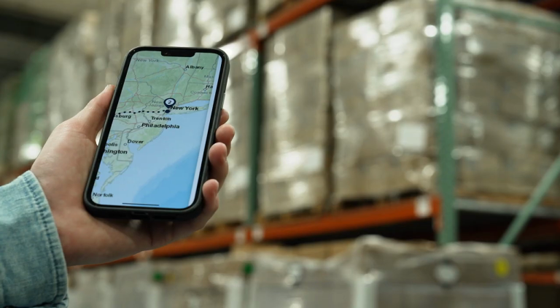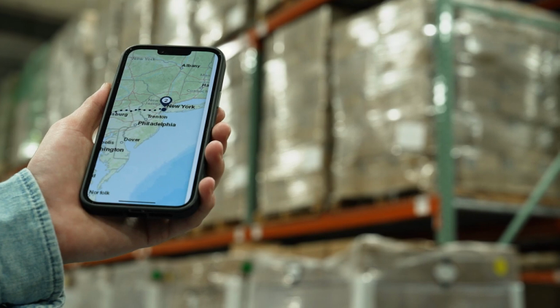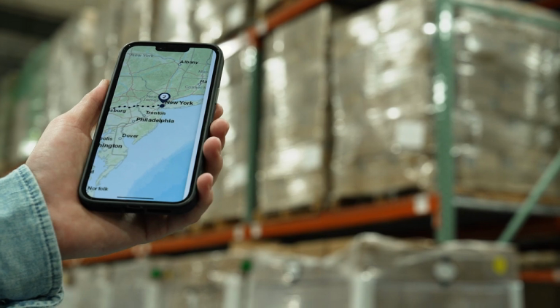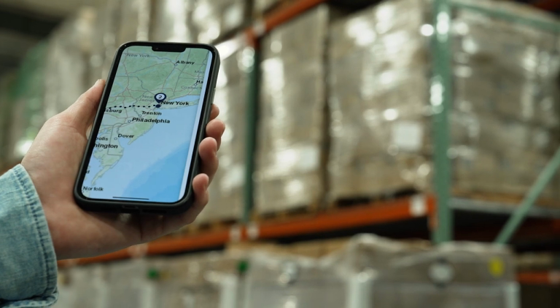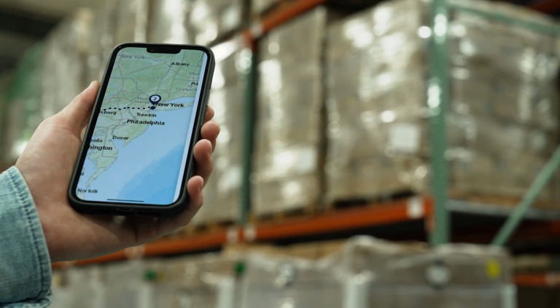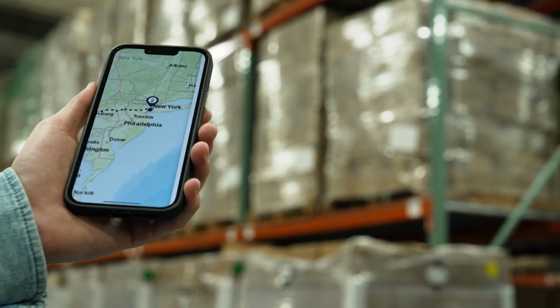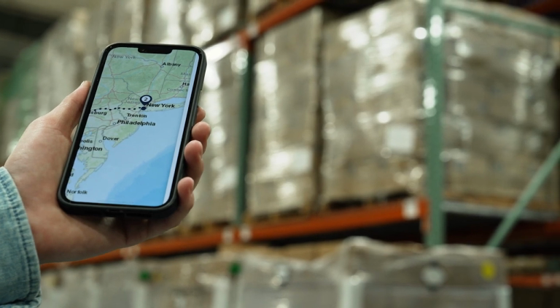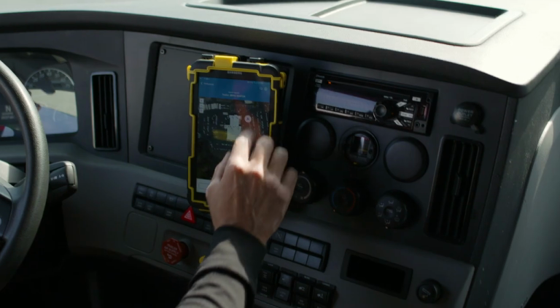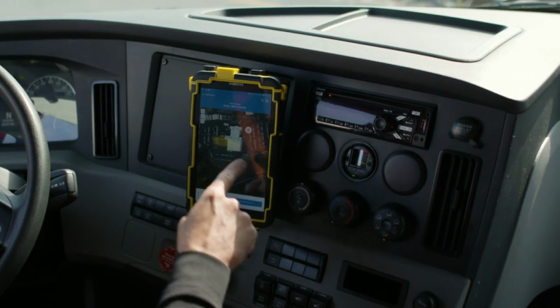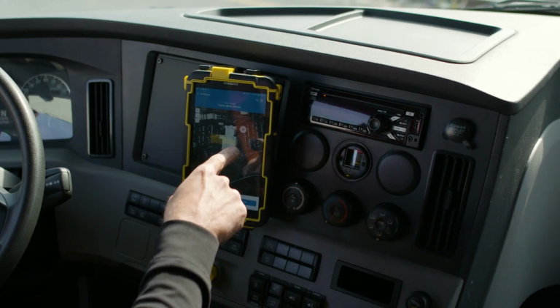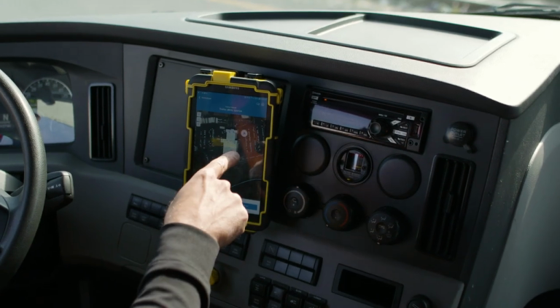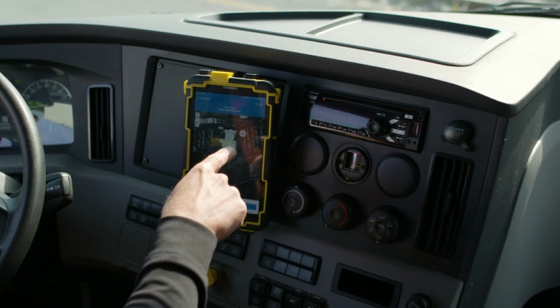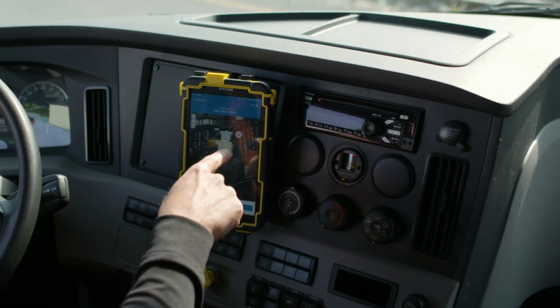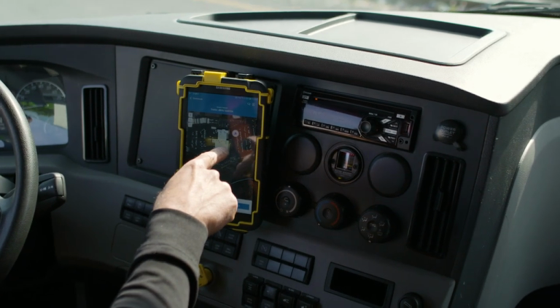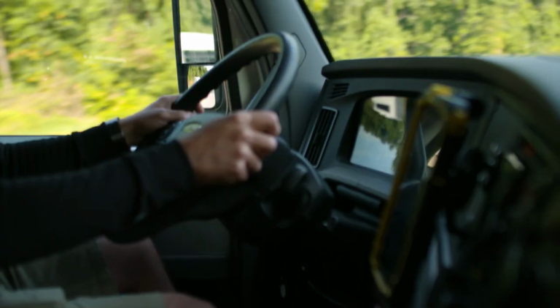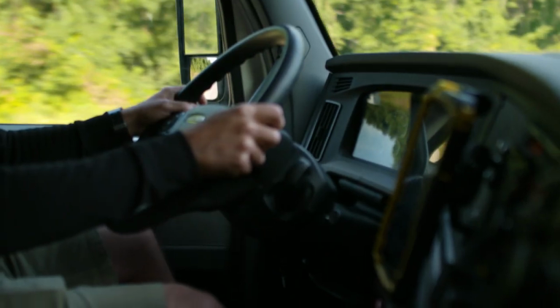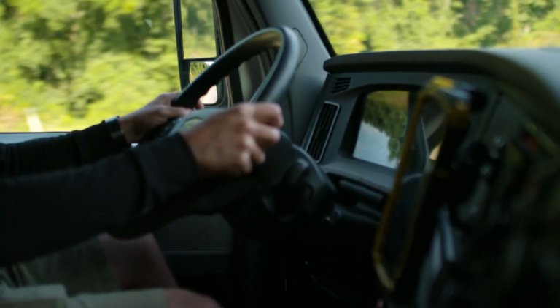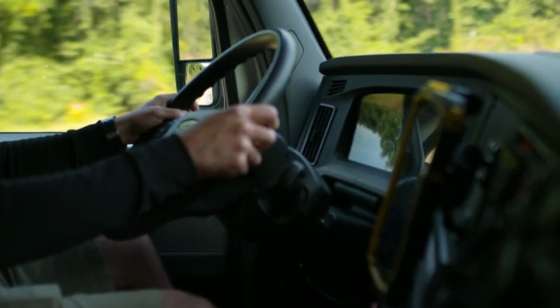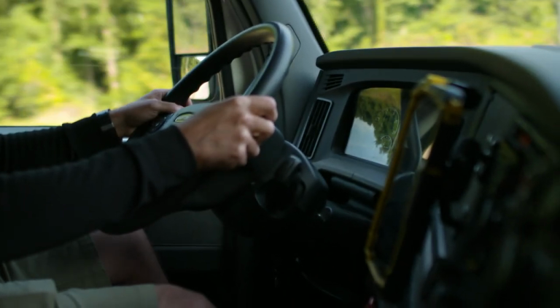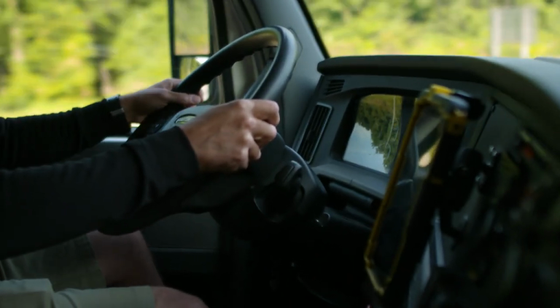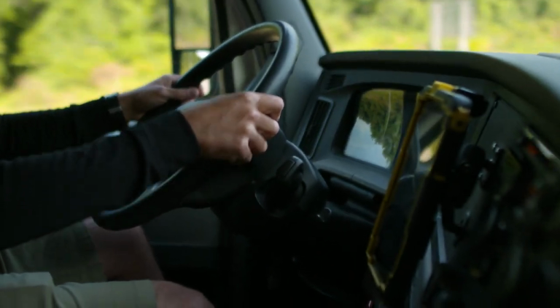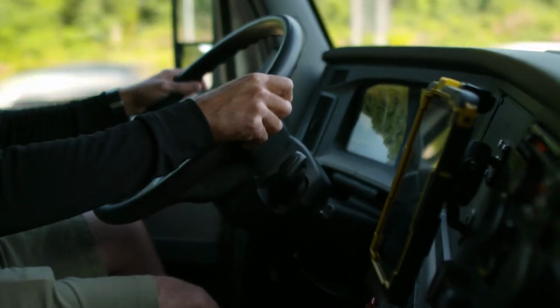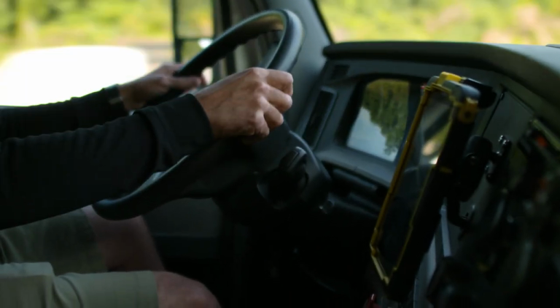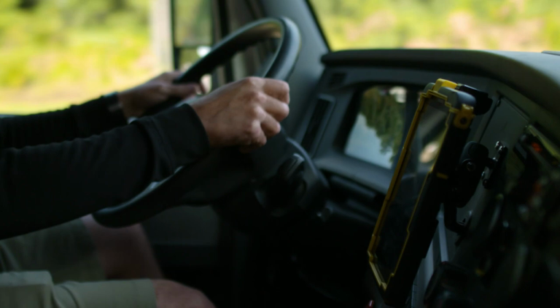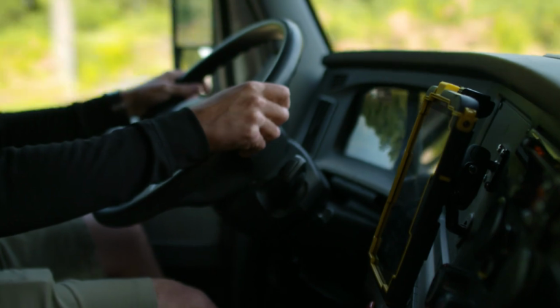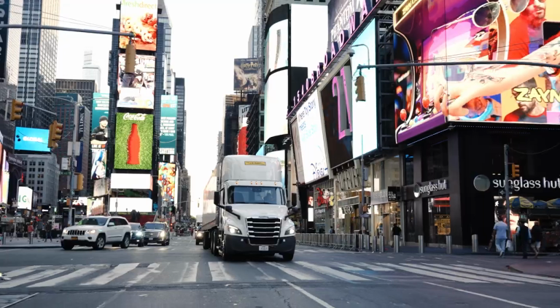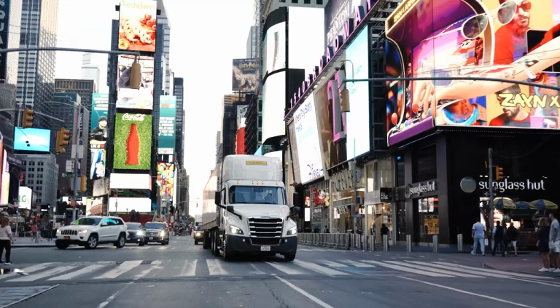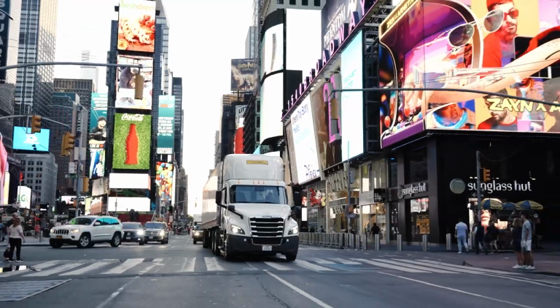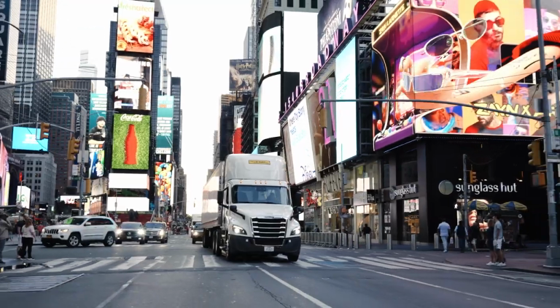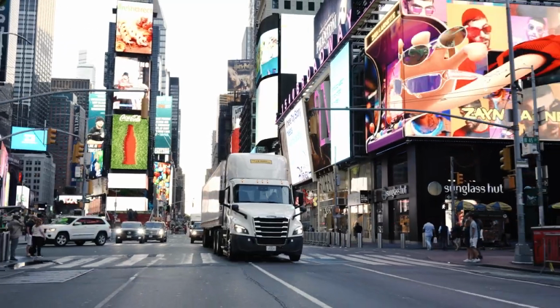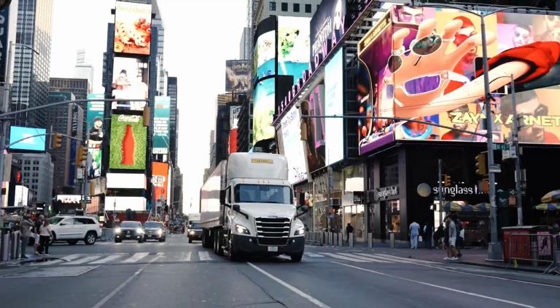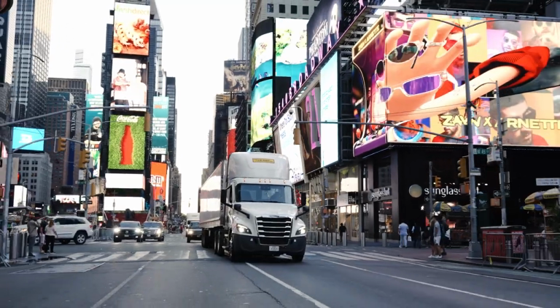Maps of locations, satellite views of imaging where you're going — it ties in everything we need as a driver to do our job successfully.